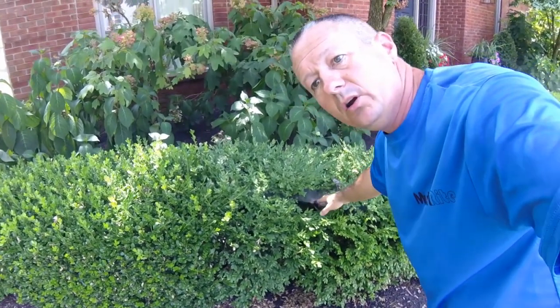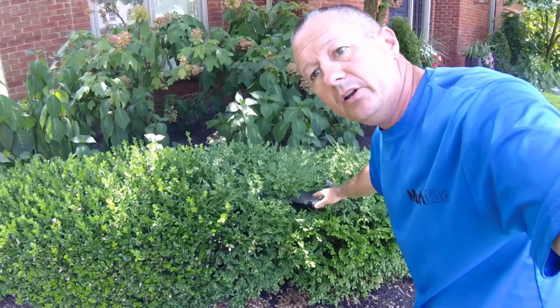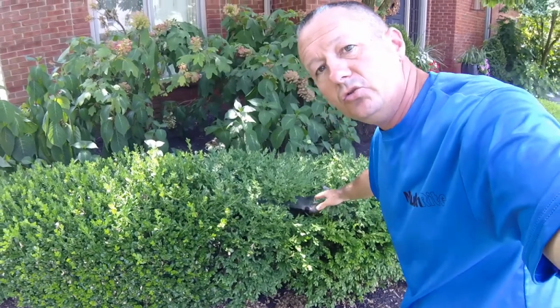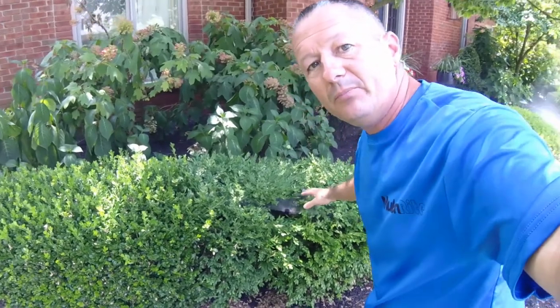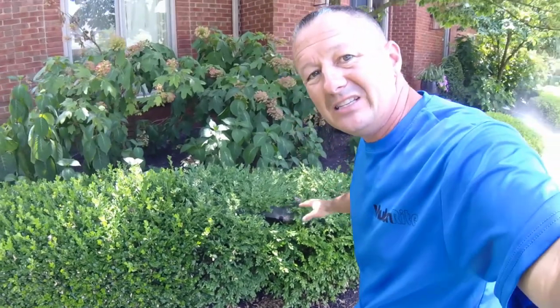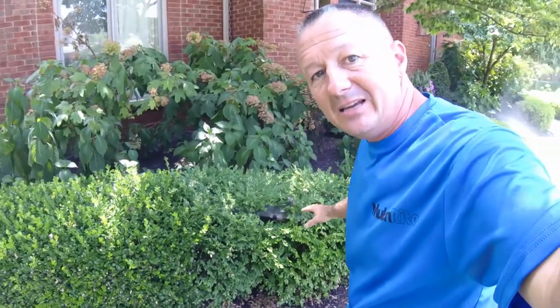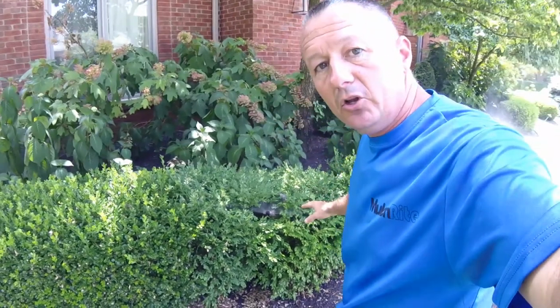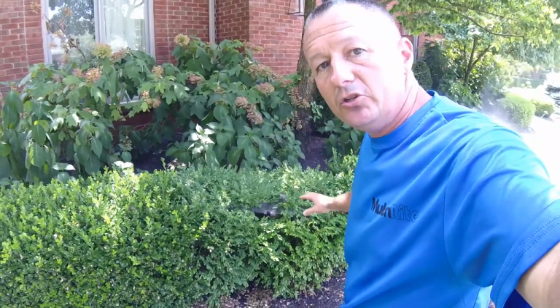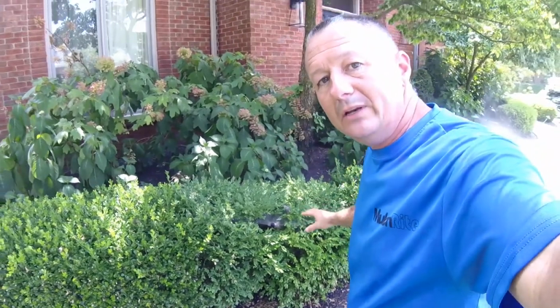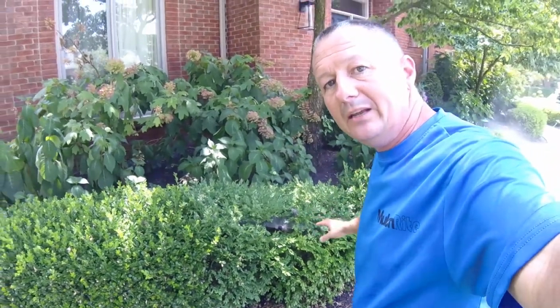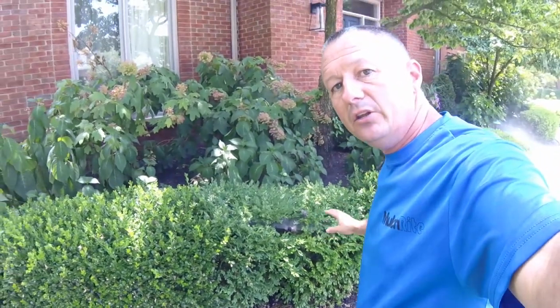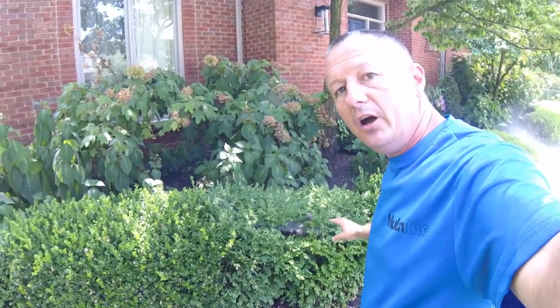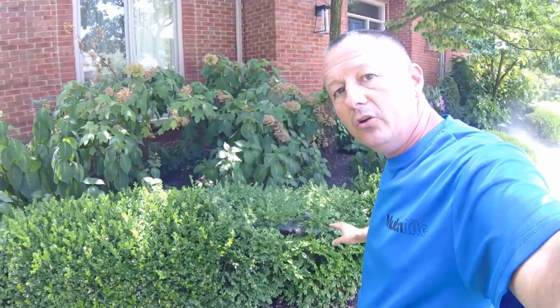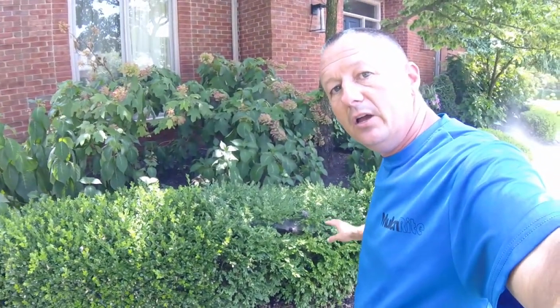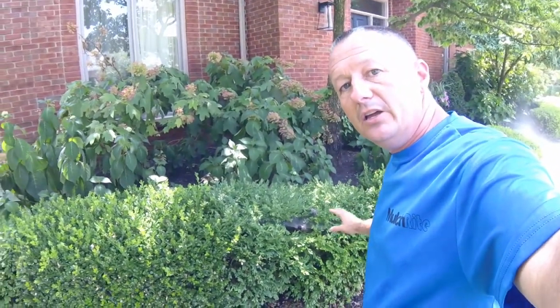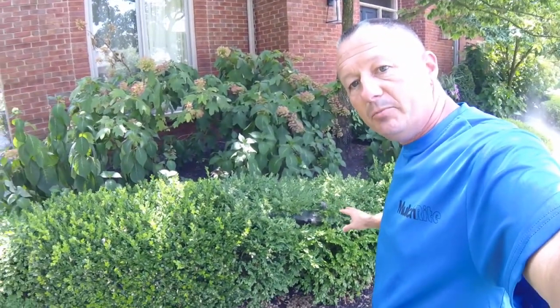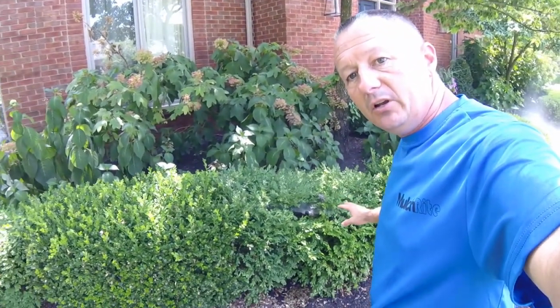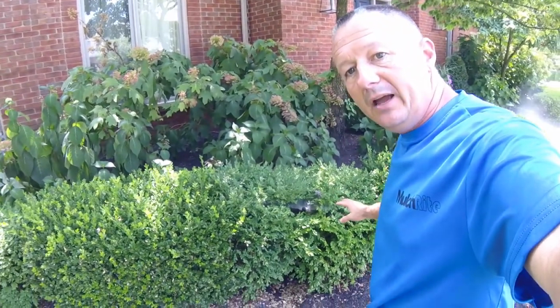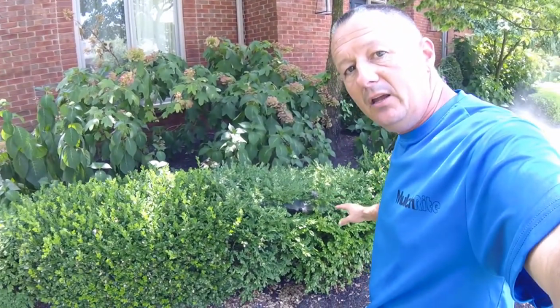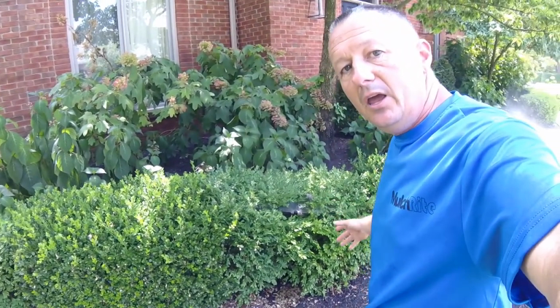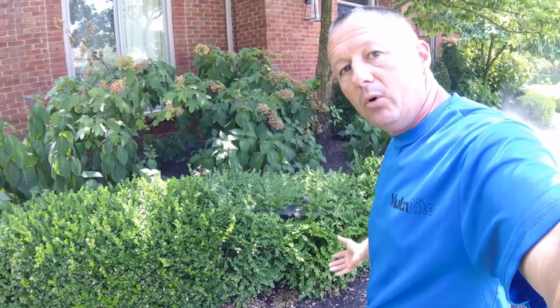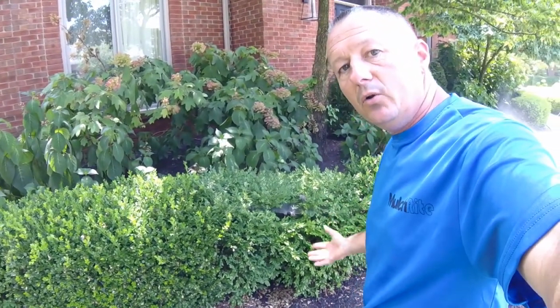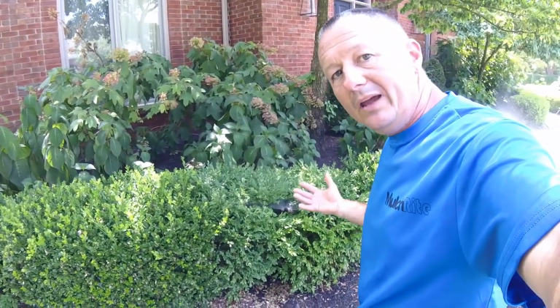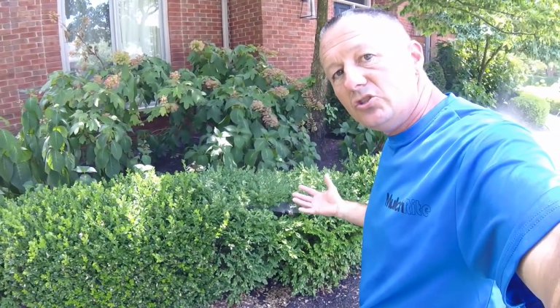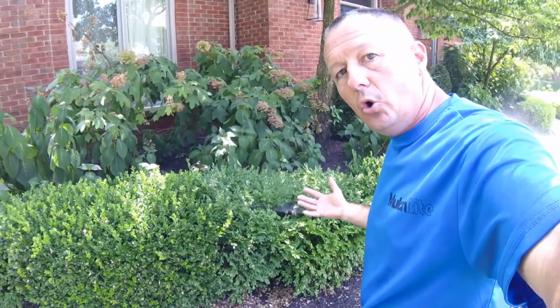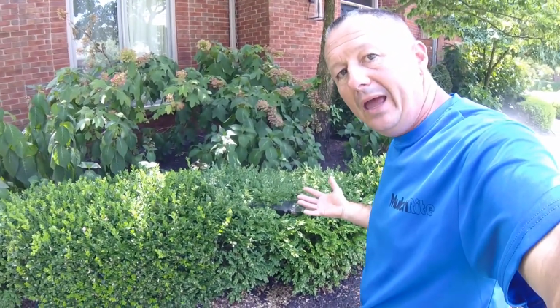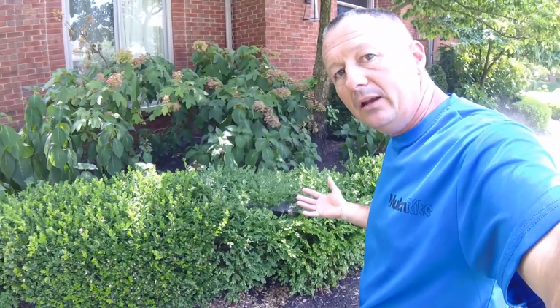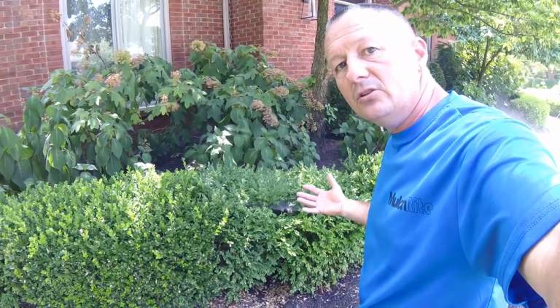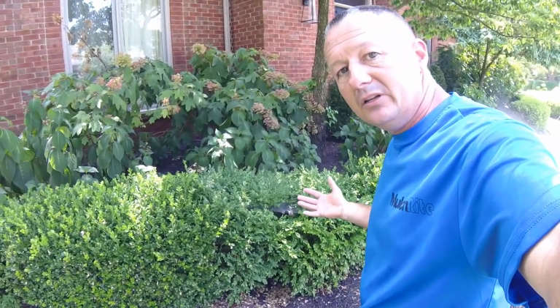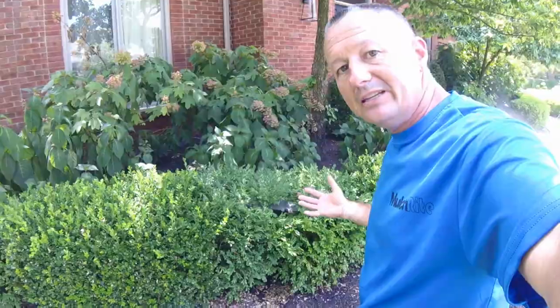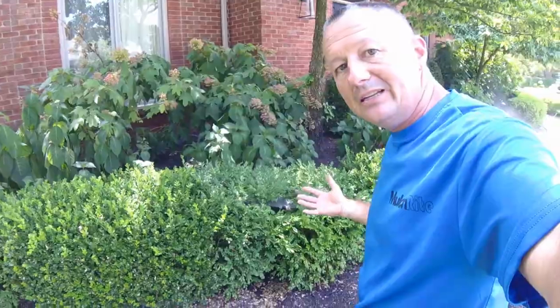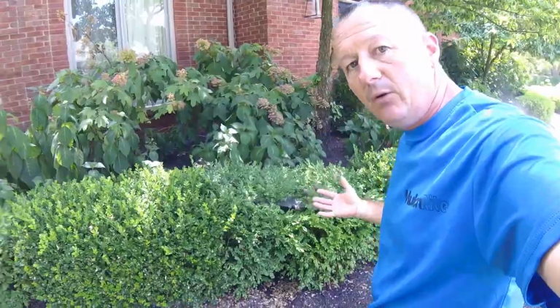We're gonna do something similar to what we did on the other sprinkler head — we're gonna raise the whole head. So let's get to that.